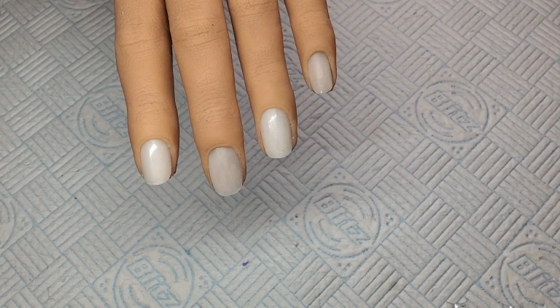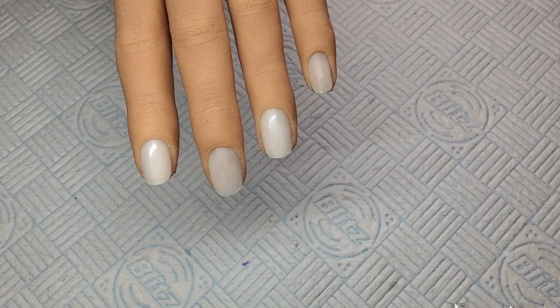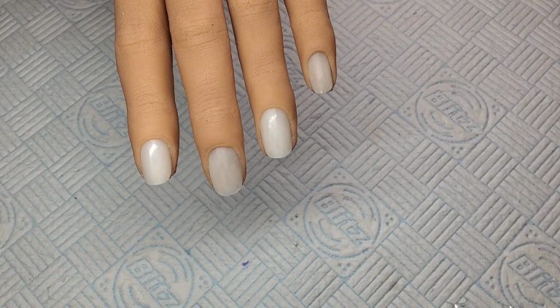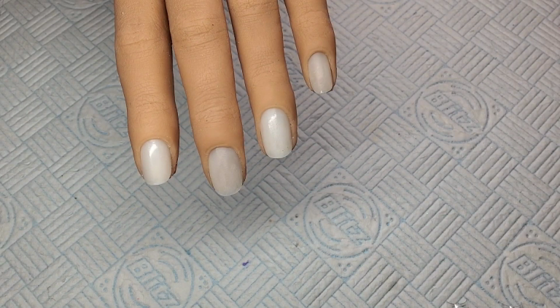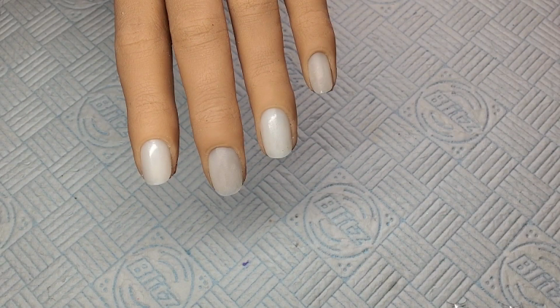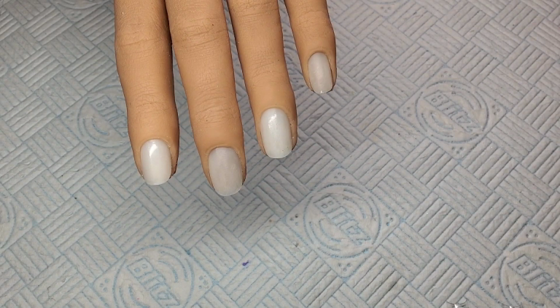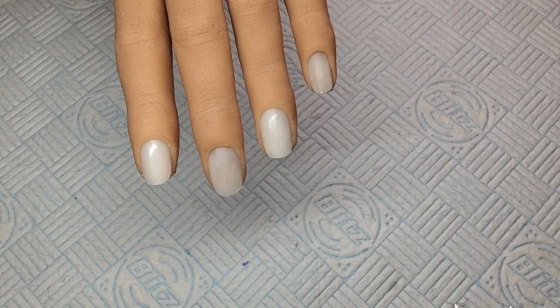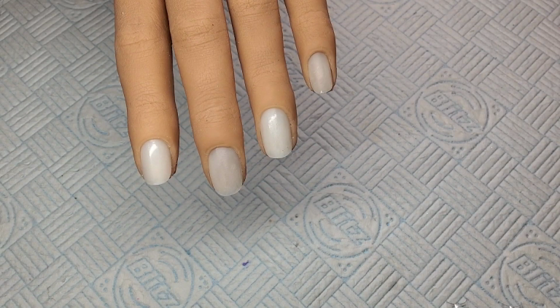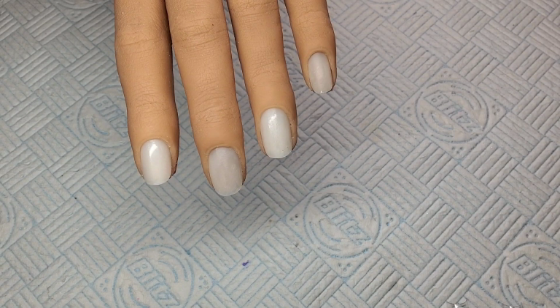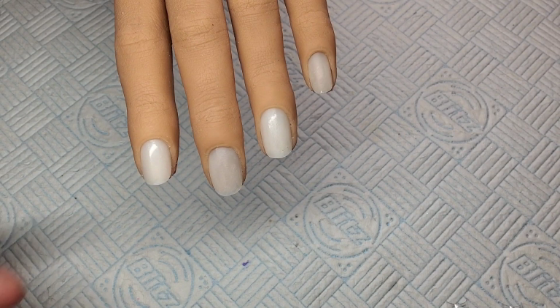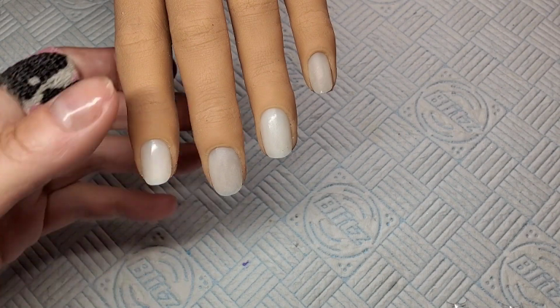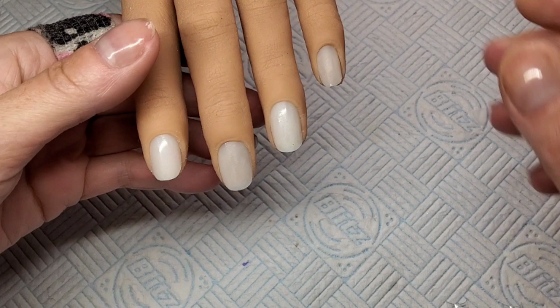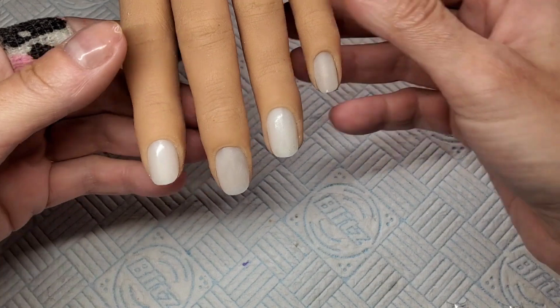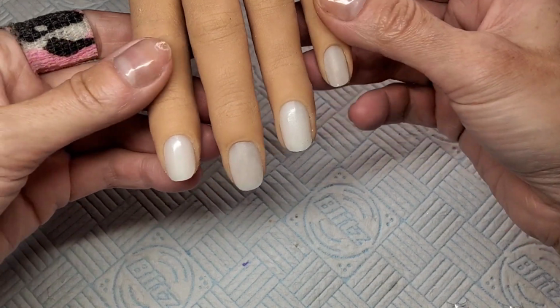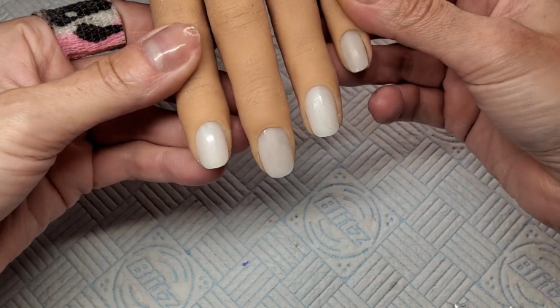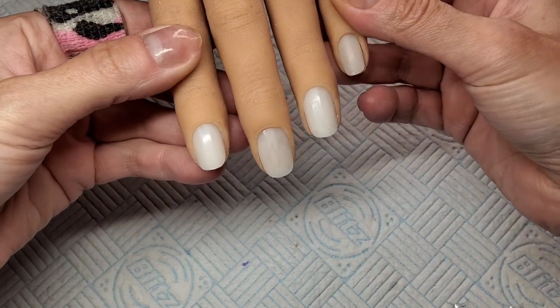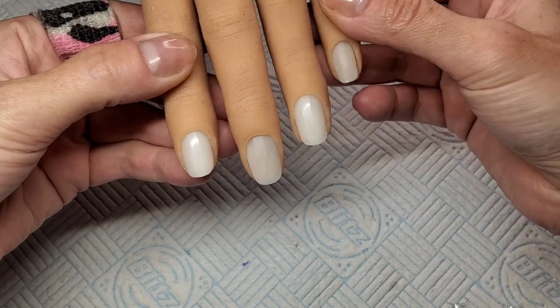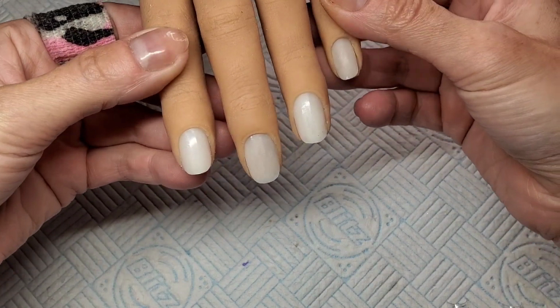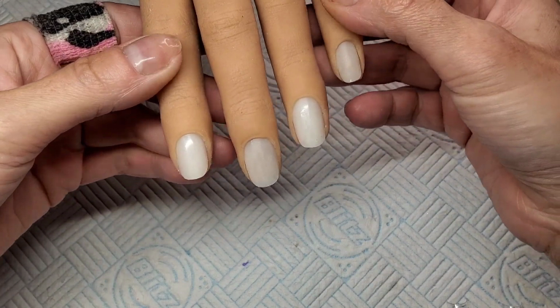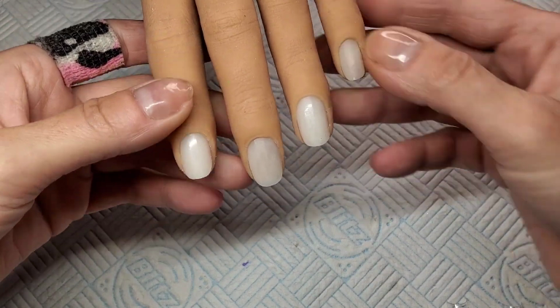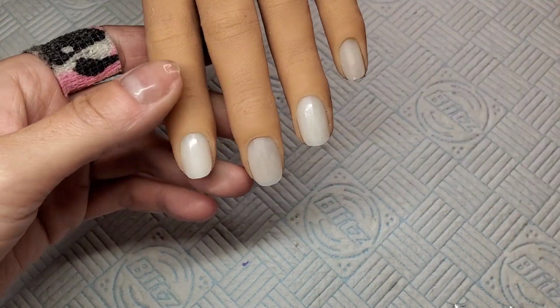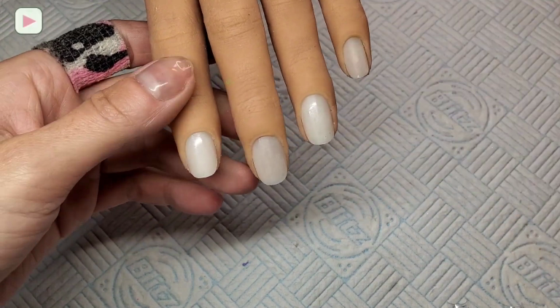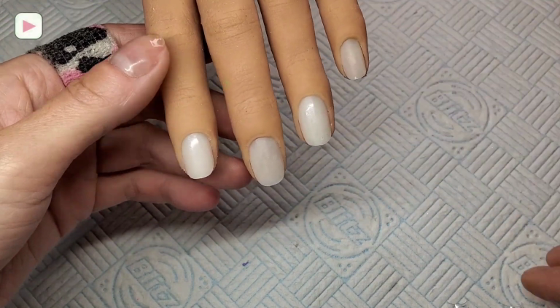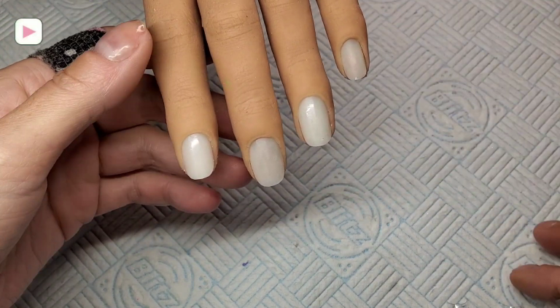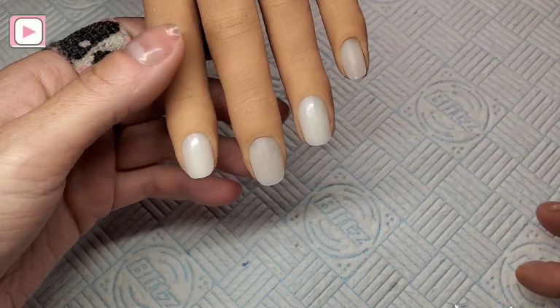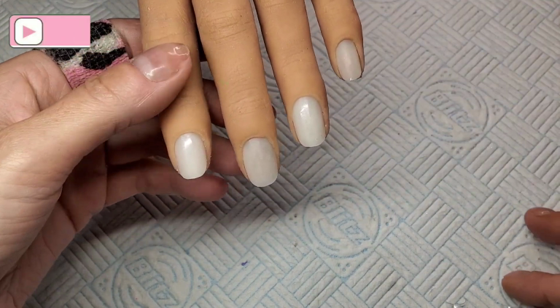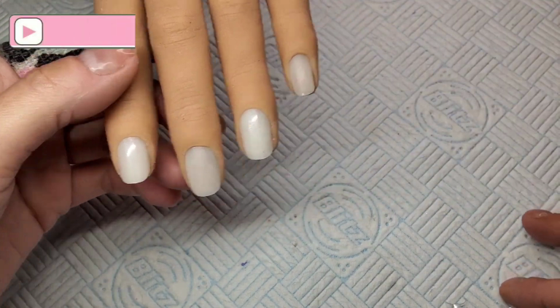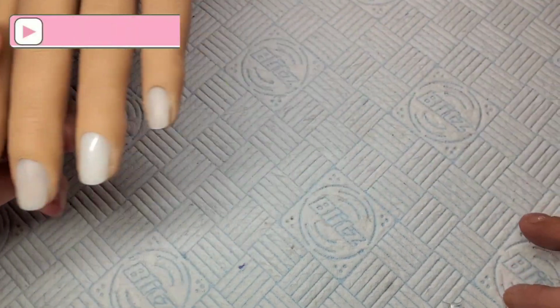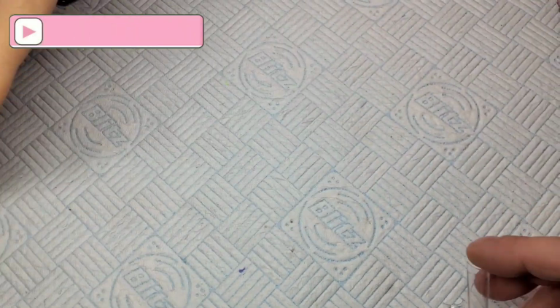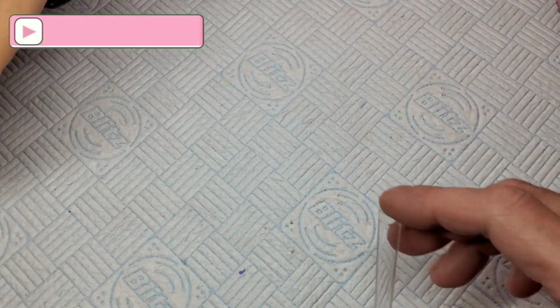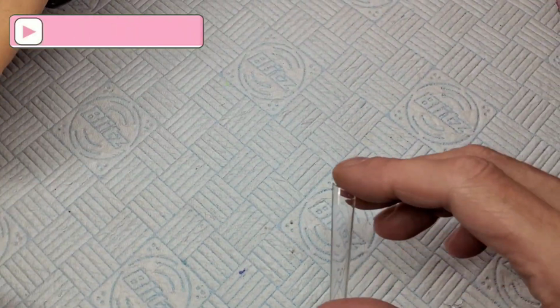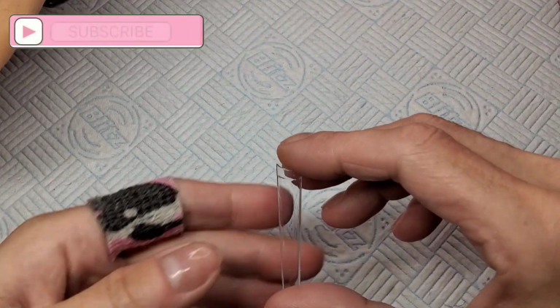Welcome back to another video. I'm going to do a poly gel set today — a really cute pink poly gel set.